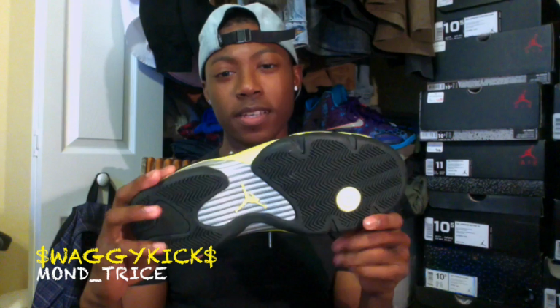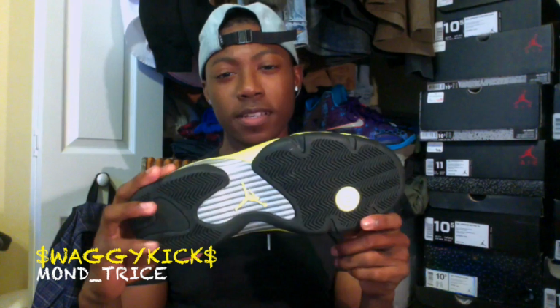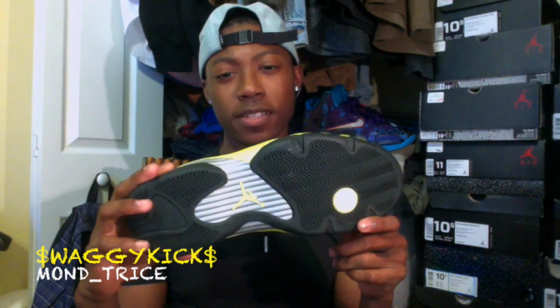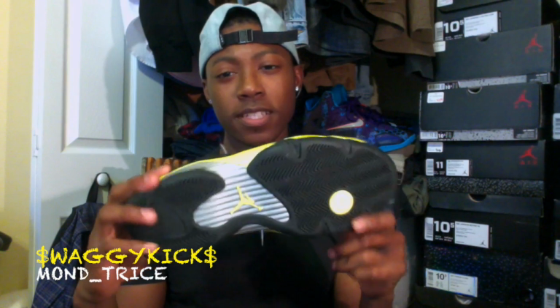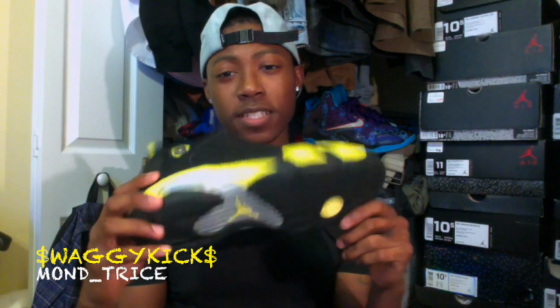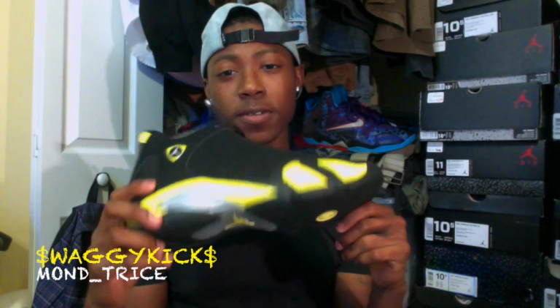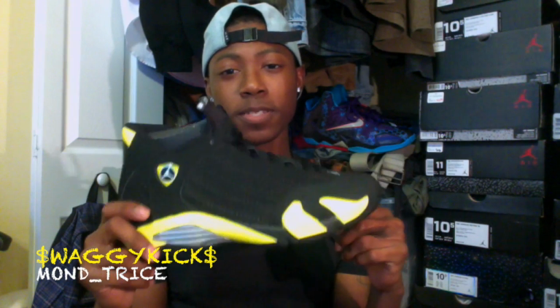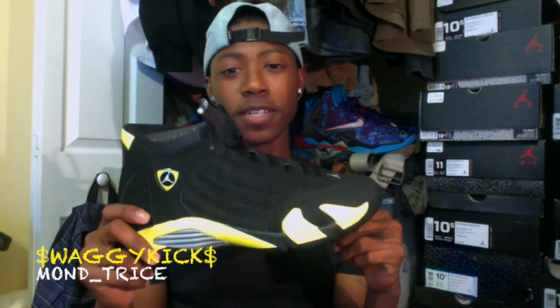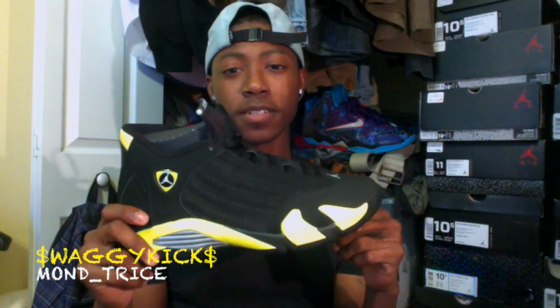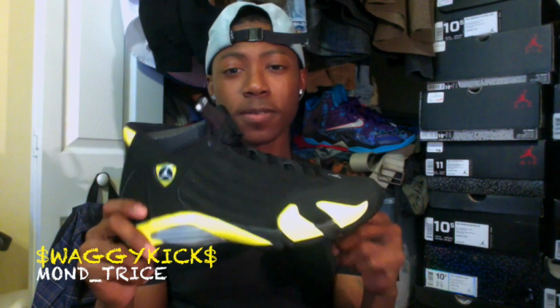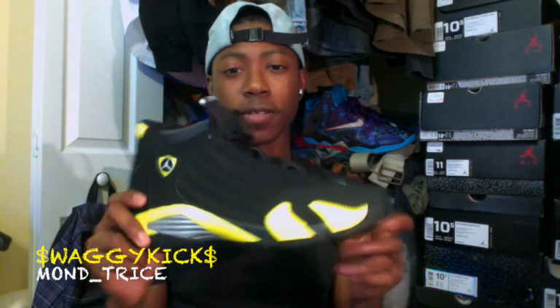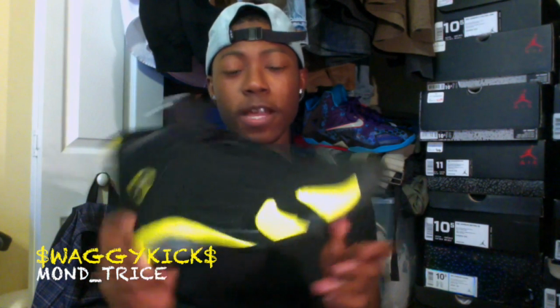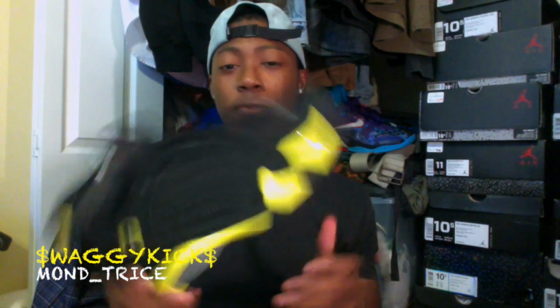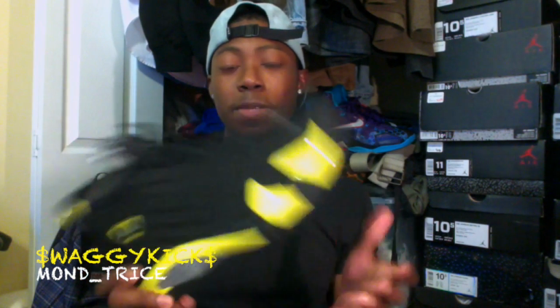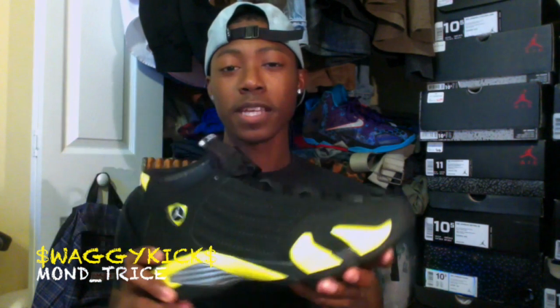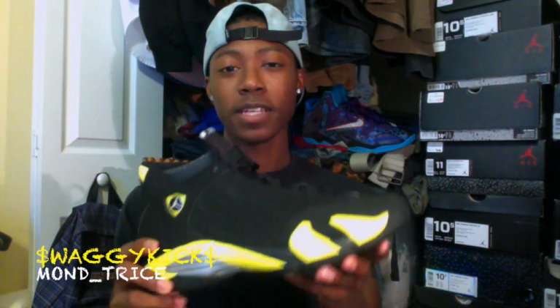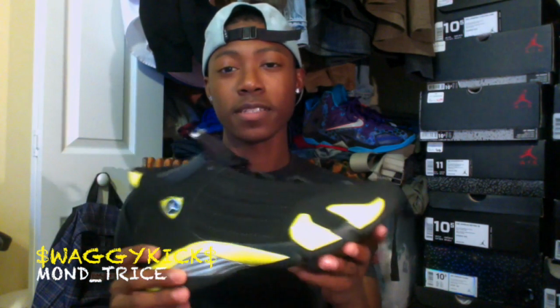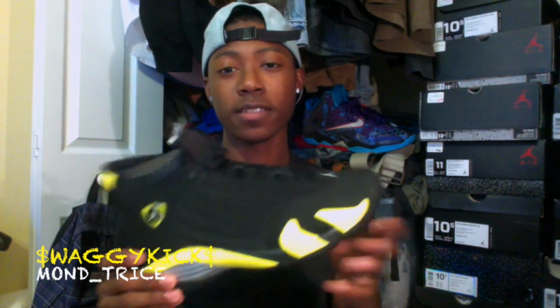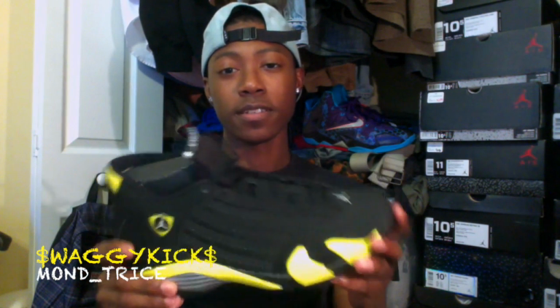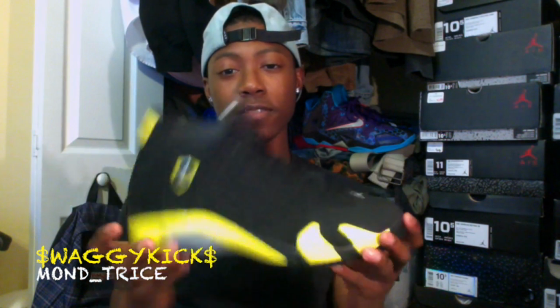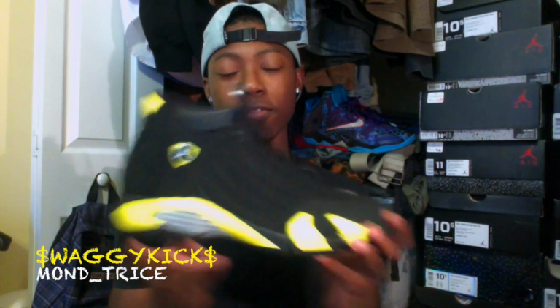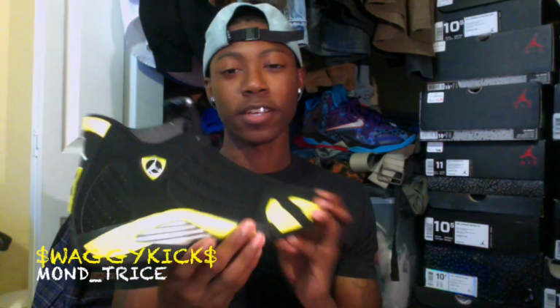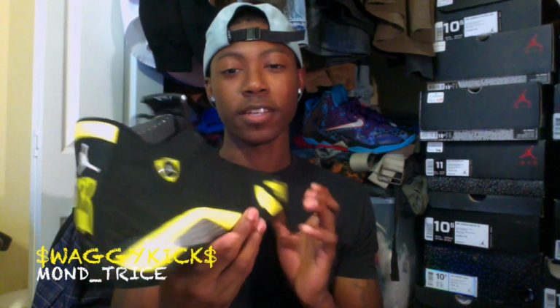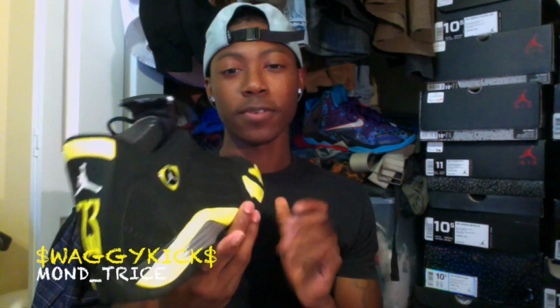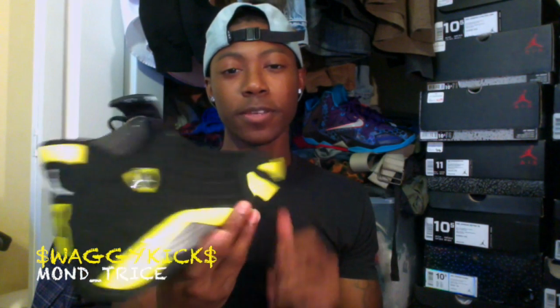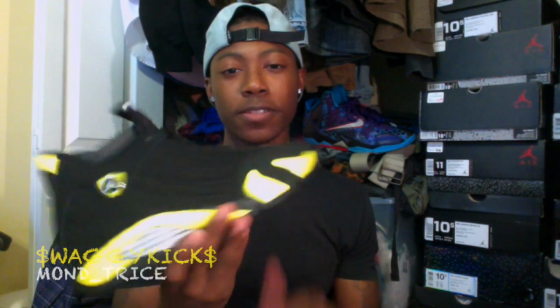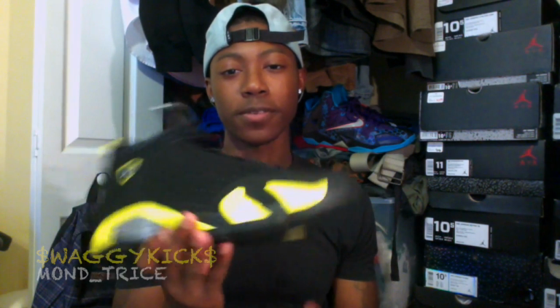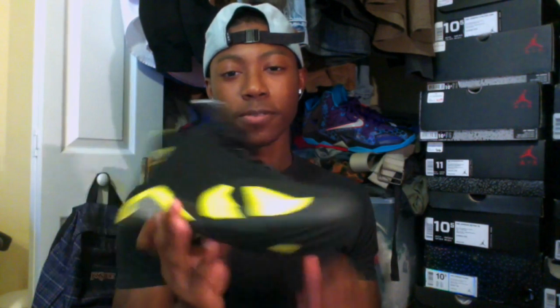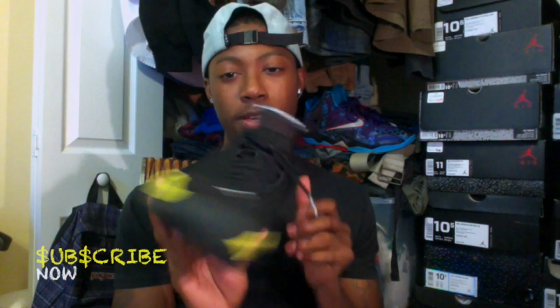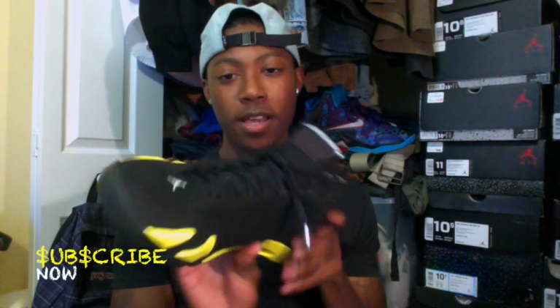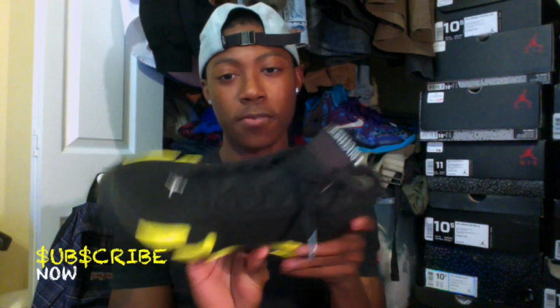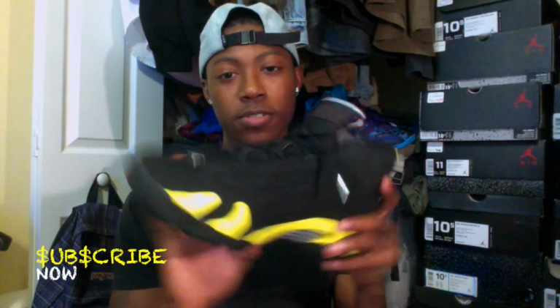It's a dope sneaker, dope colorway. I will be taking these to North Carolina with me, so I will try to get some on-feet shots.